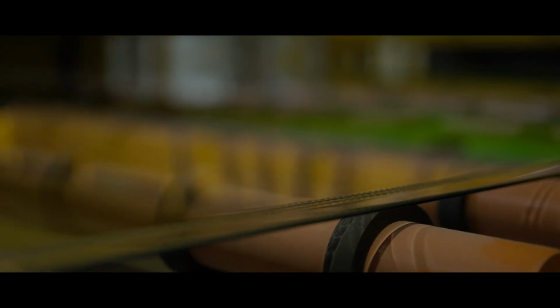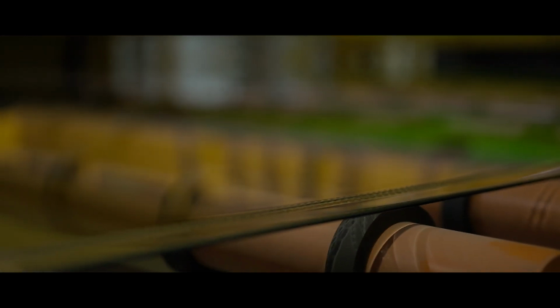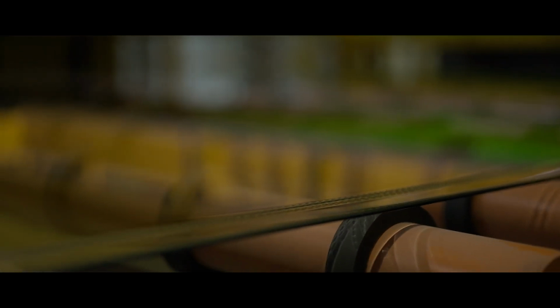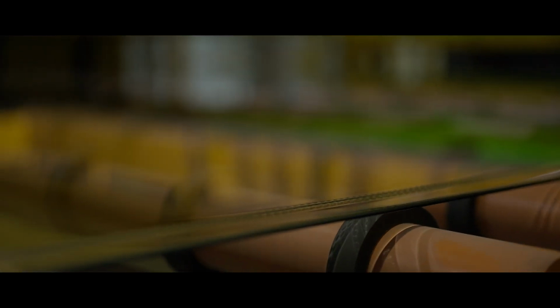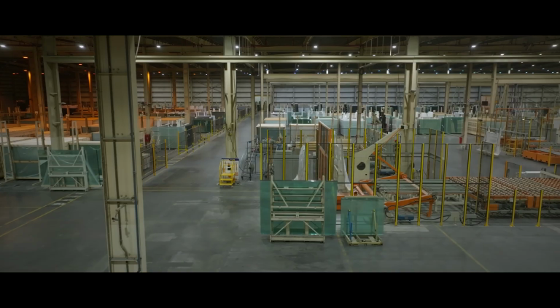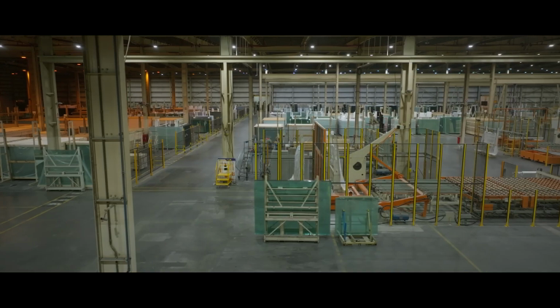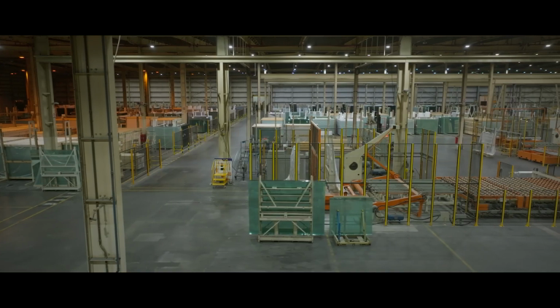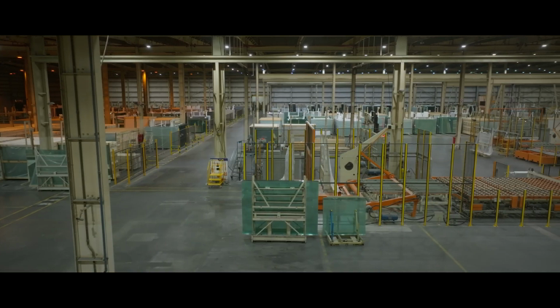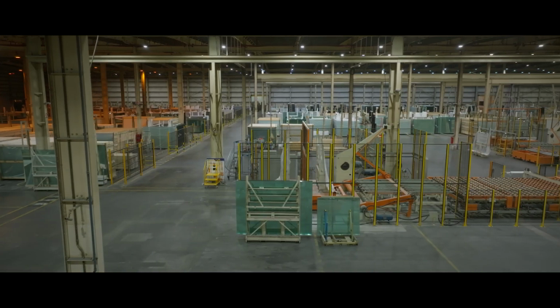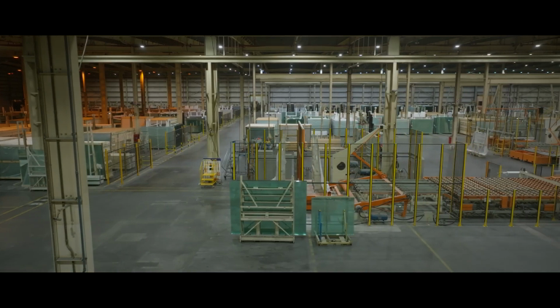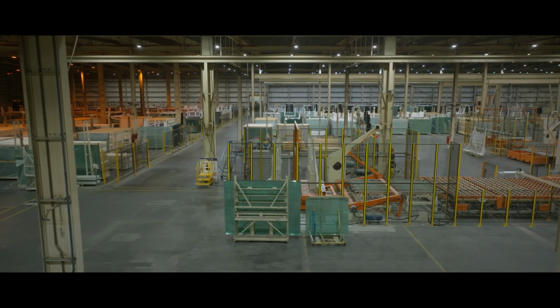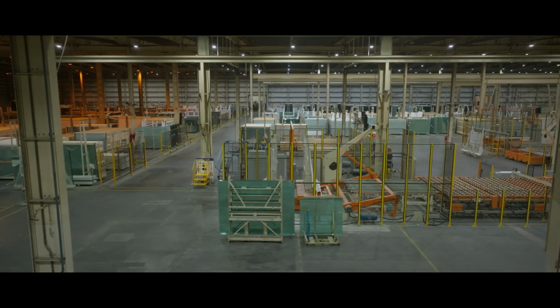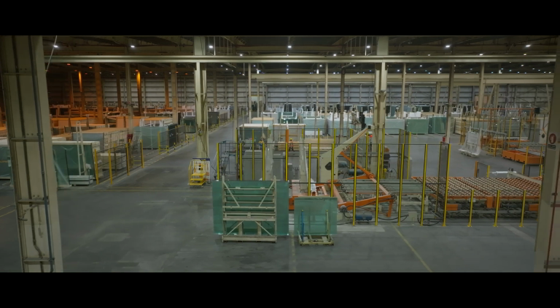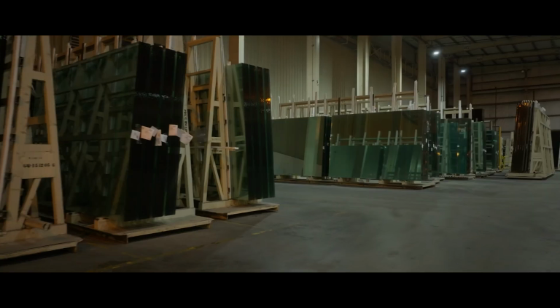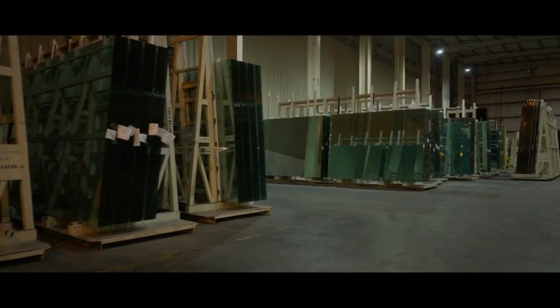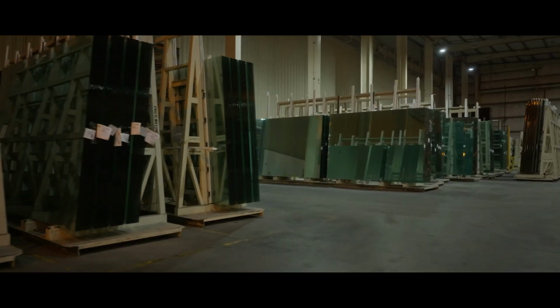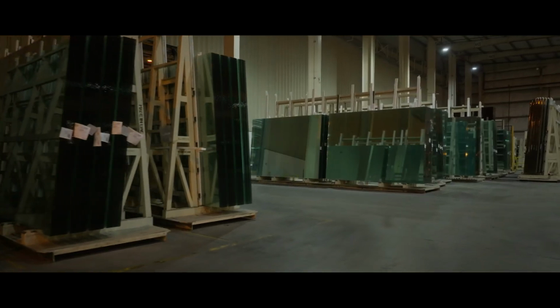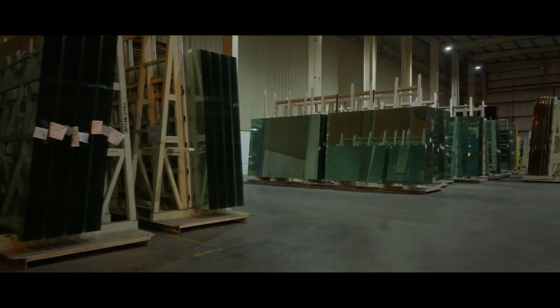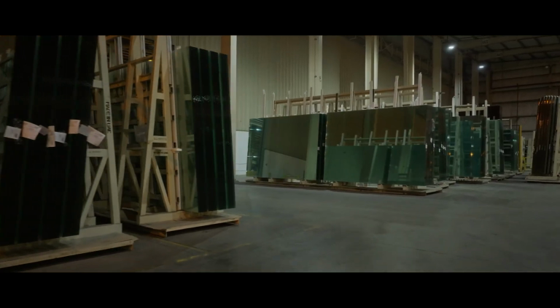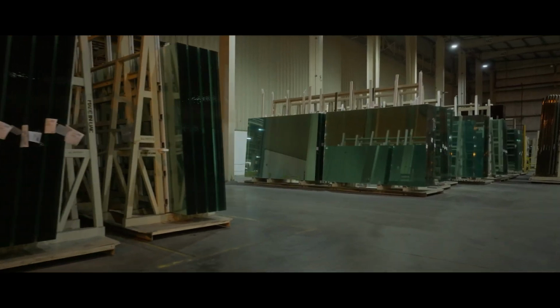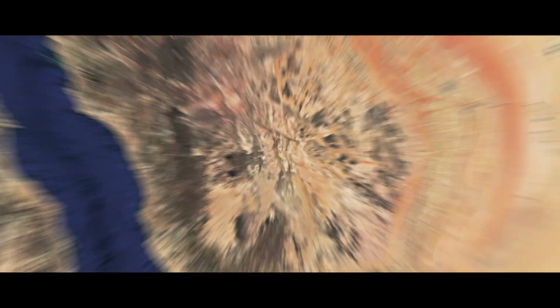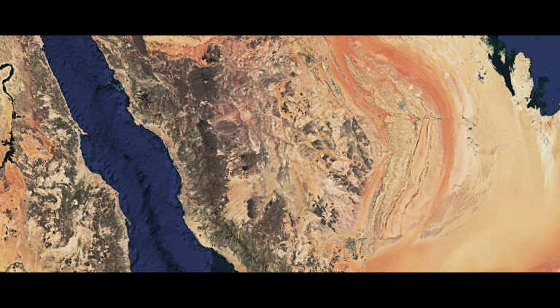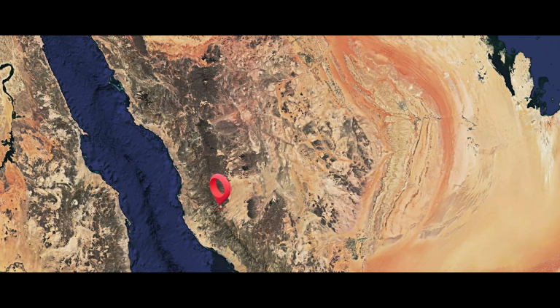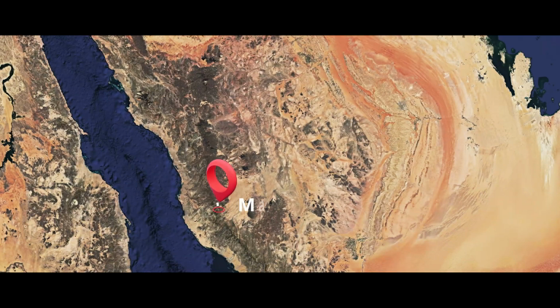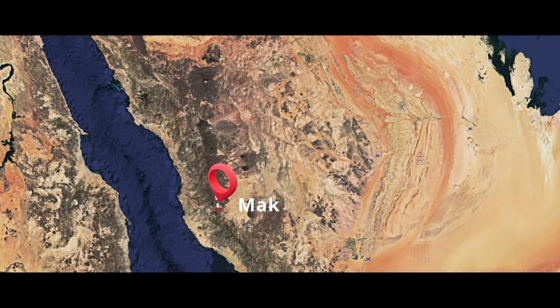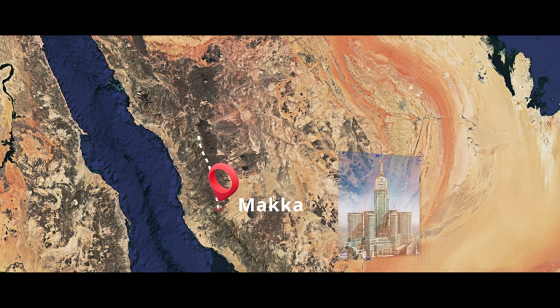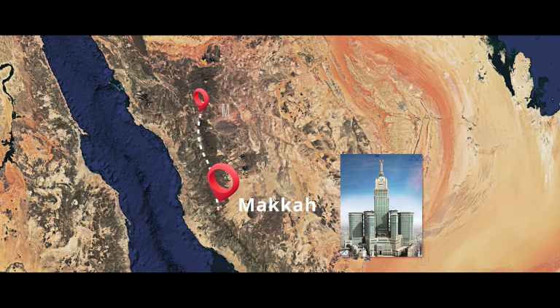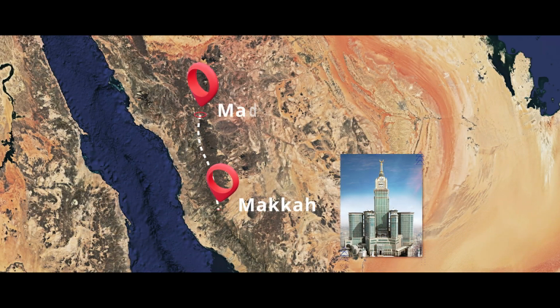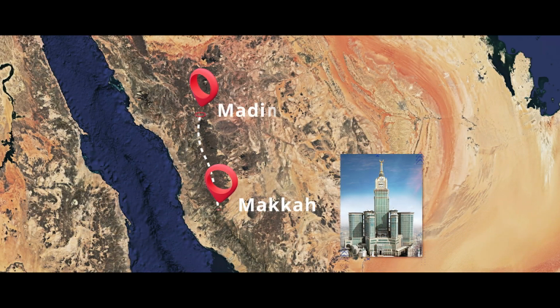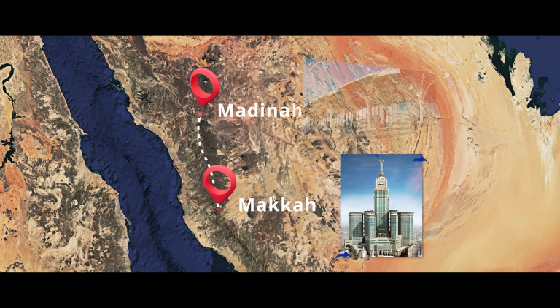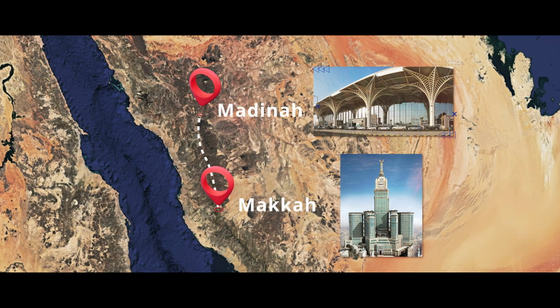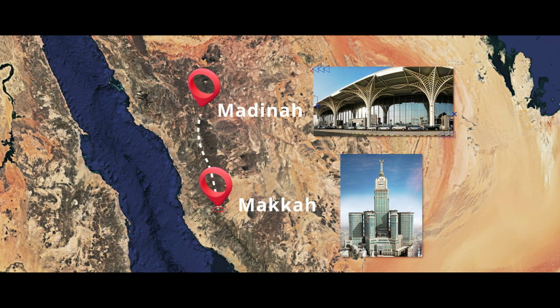In fact, in just 10 days, the facility produces enough glass to cover a road from Mecca to Medina City.